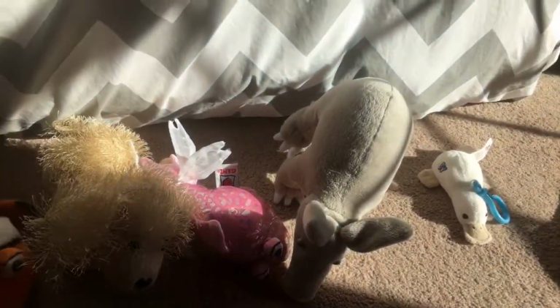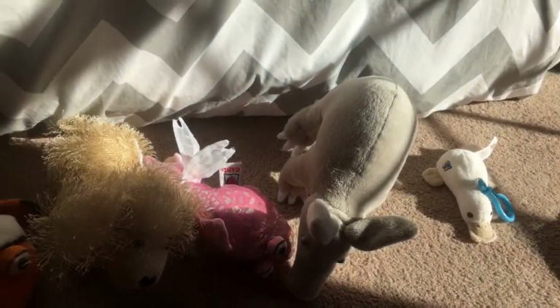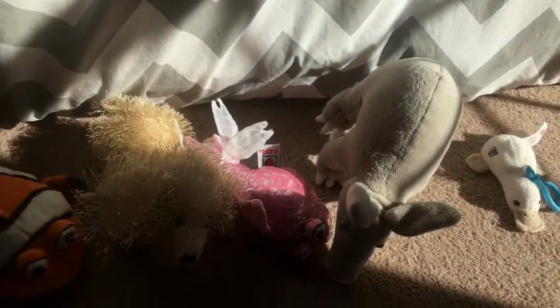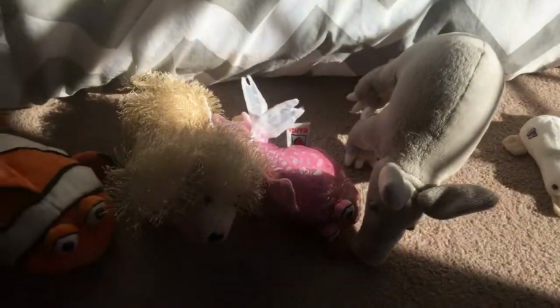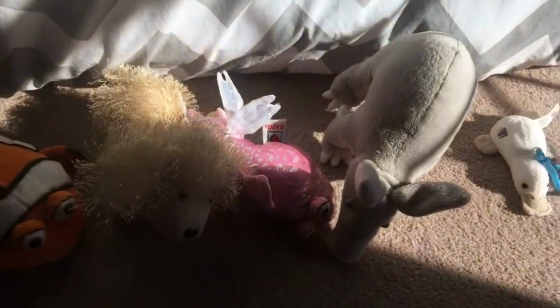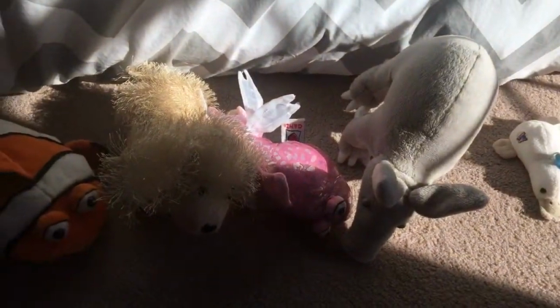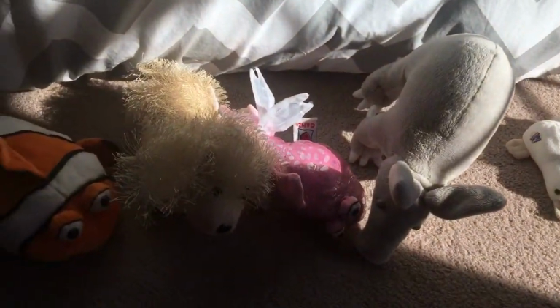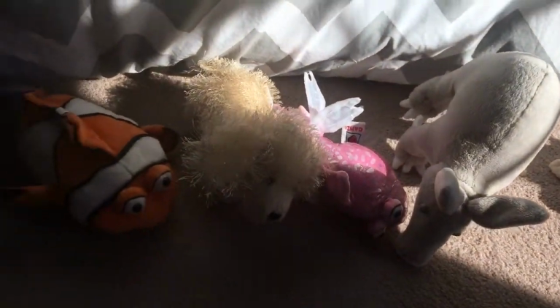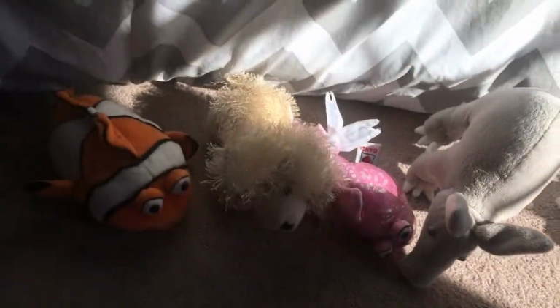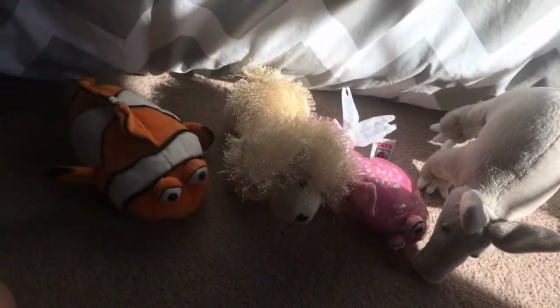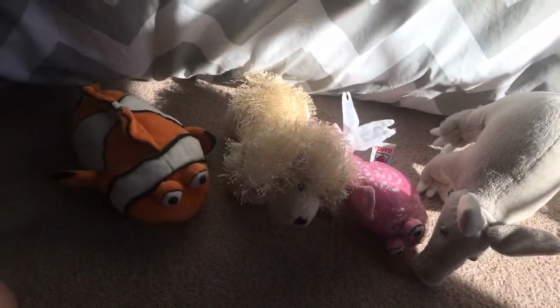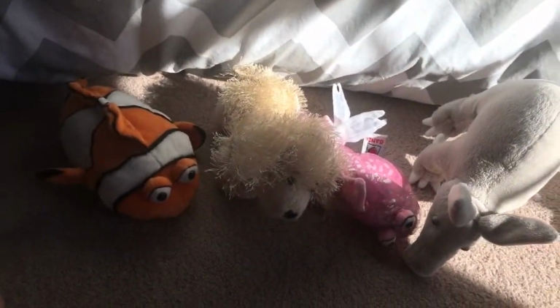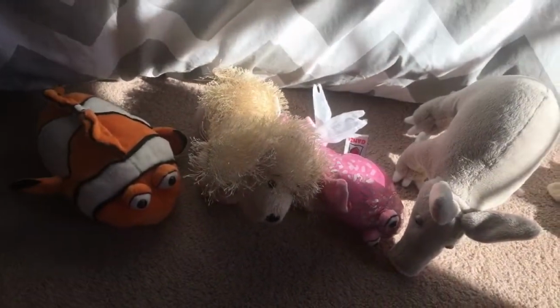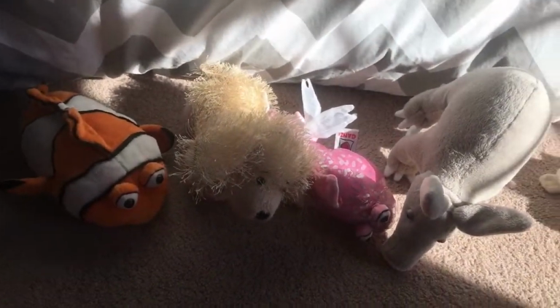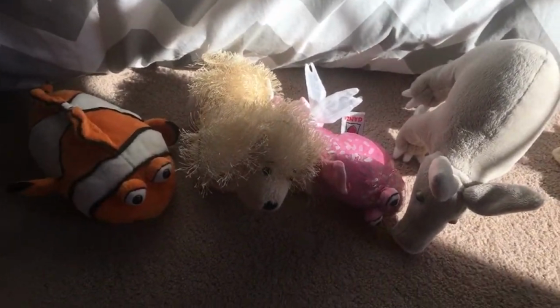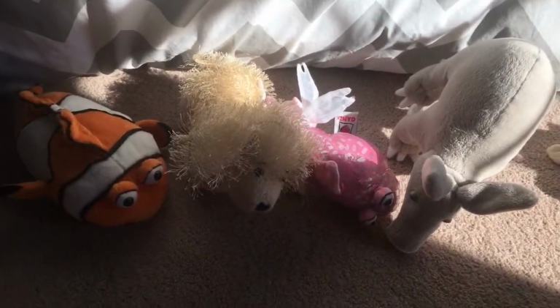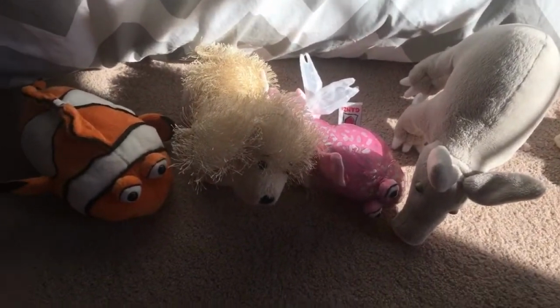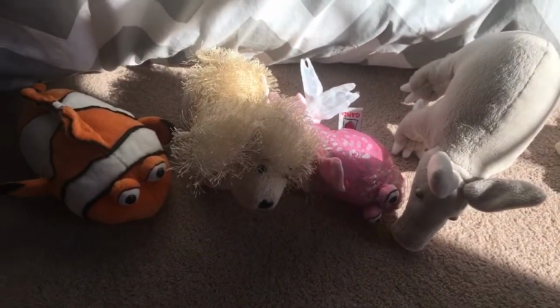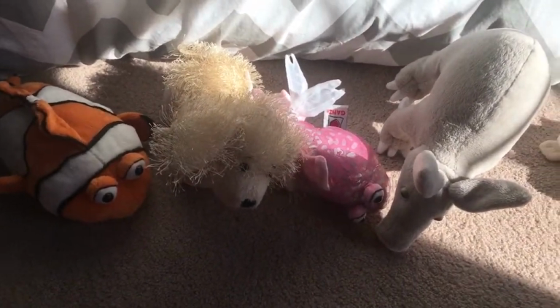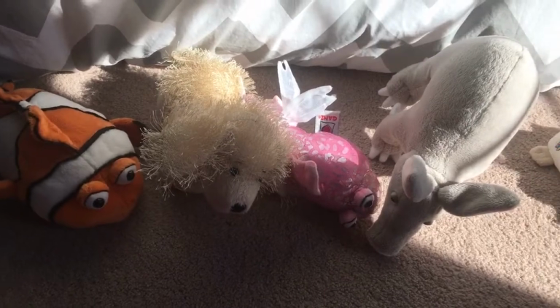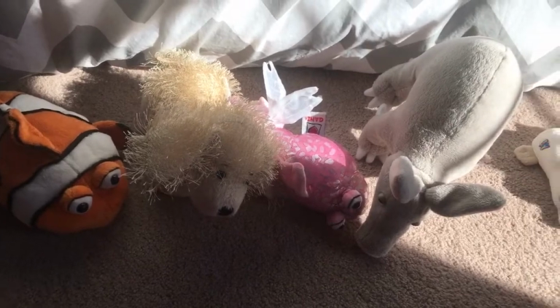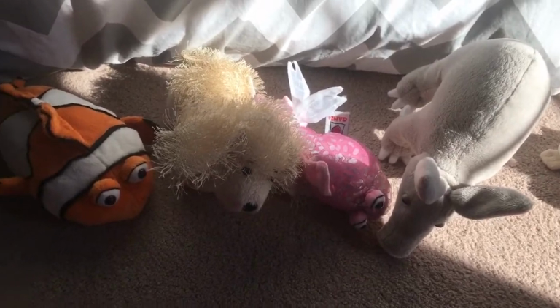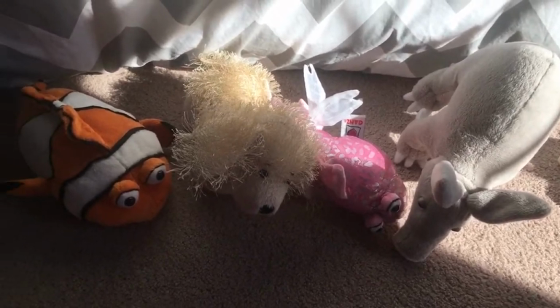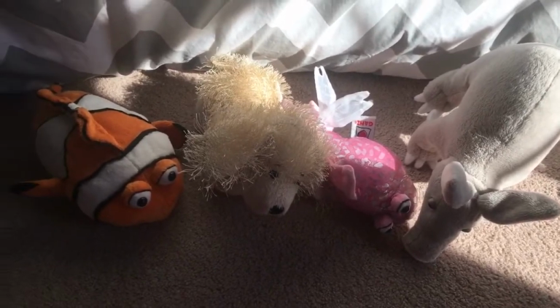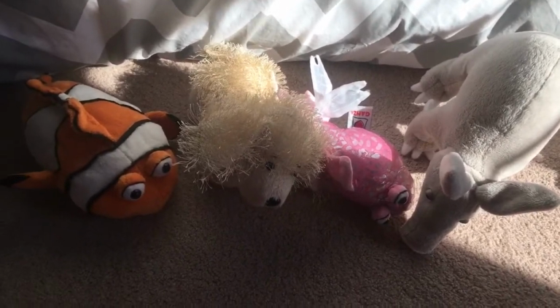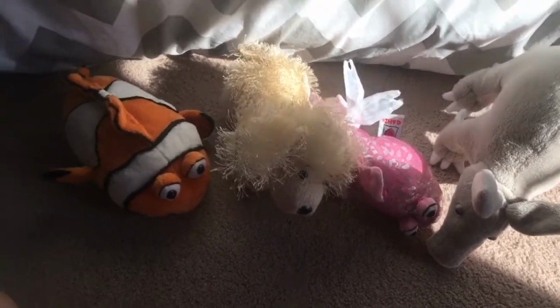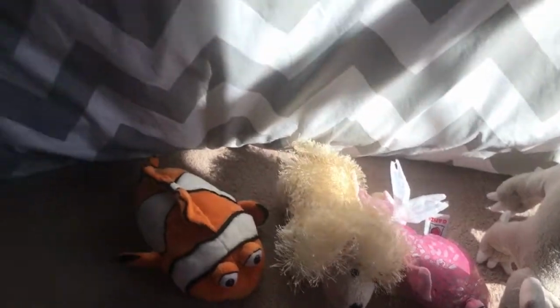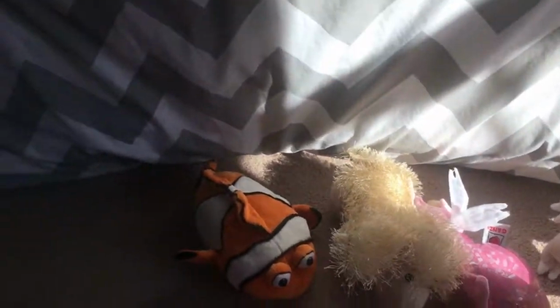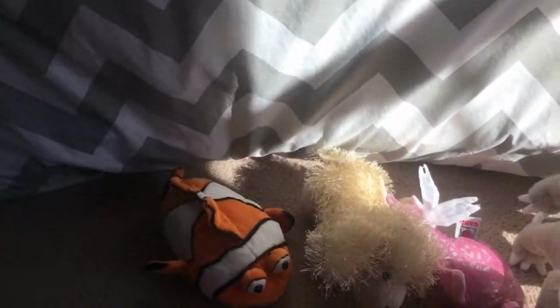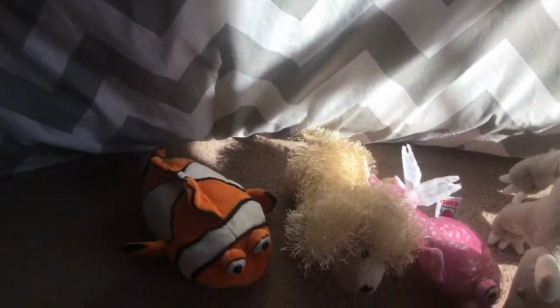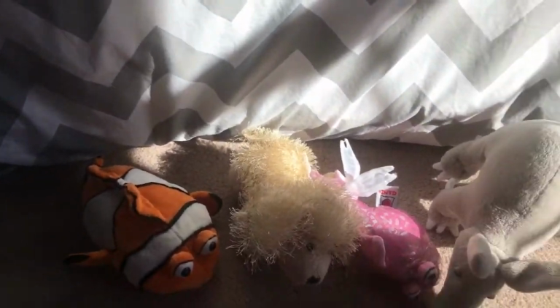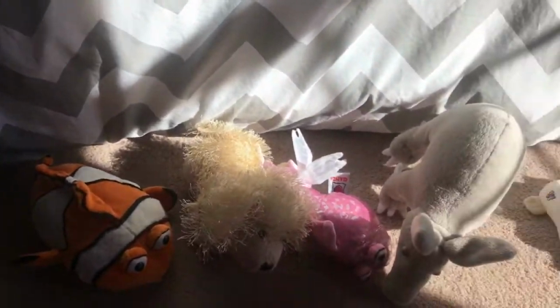I'm going to a beach, and also to an amusement park and a boardwalk, so that should be fun.